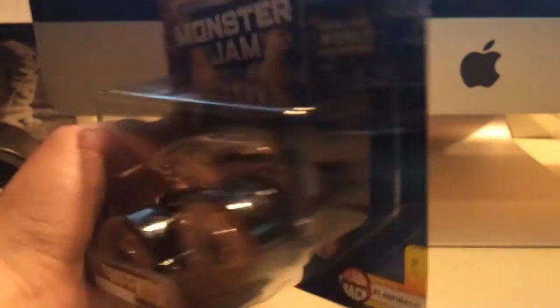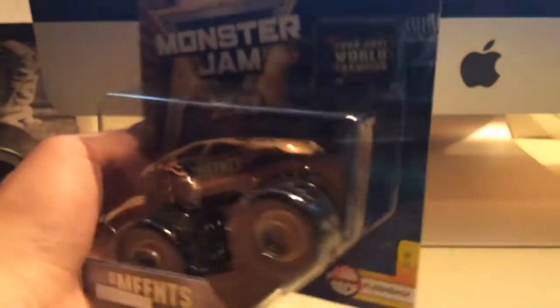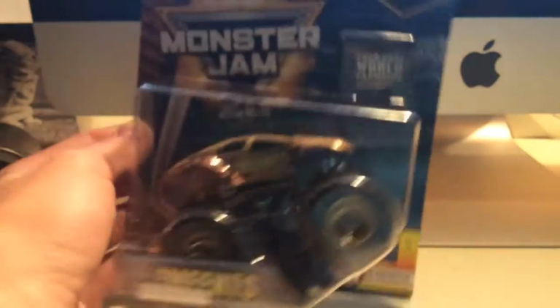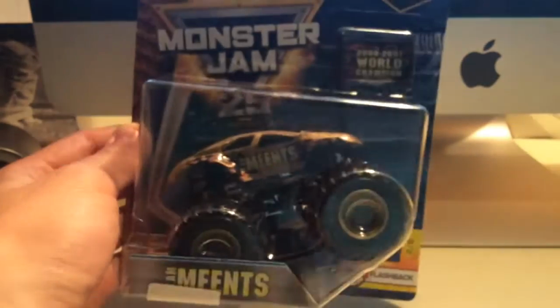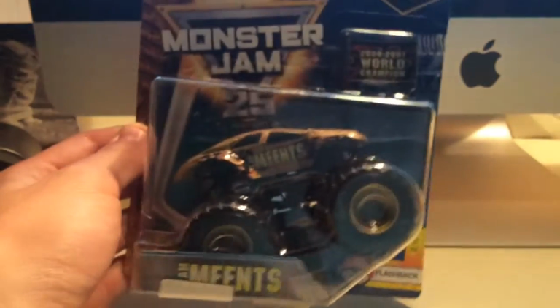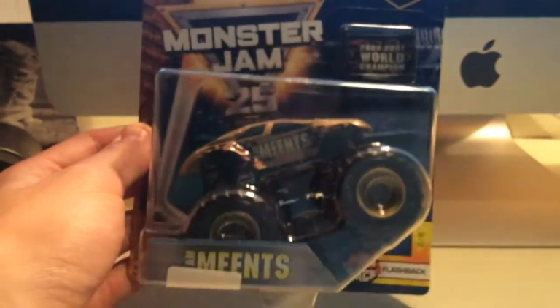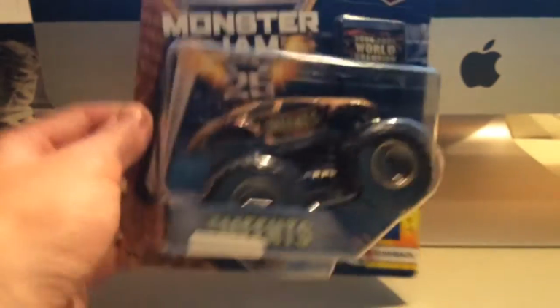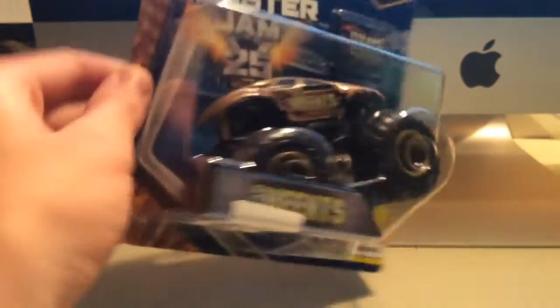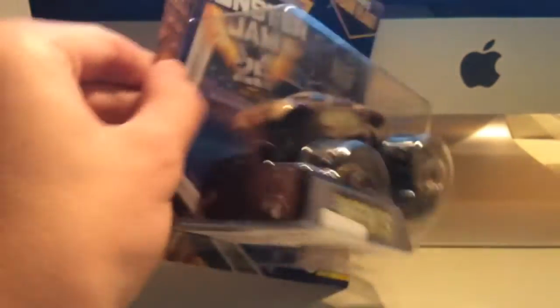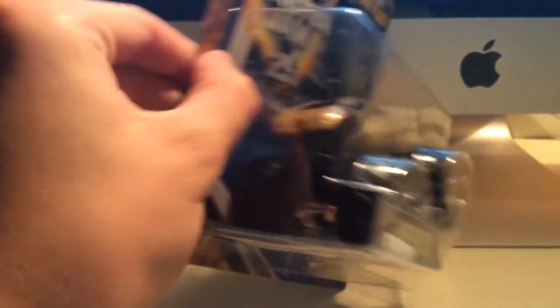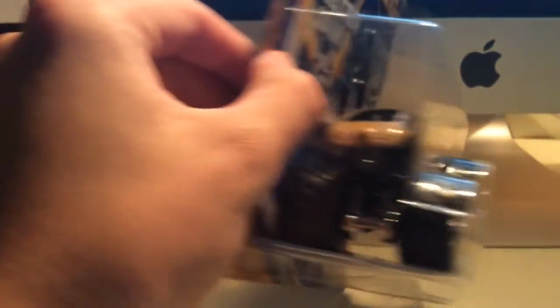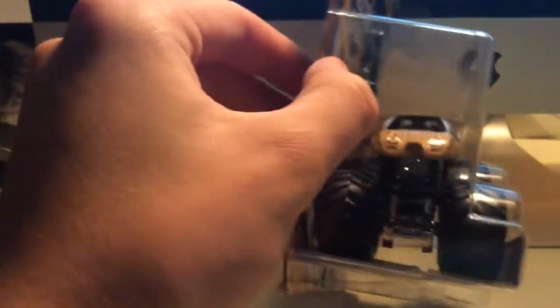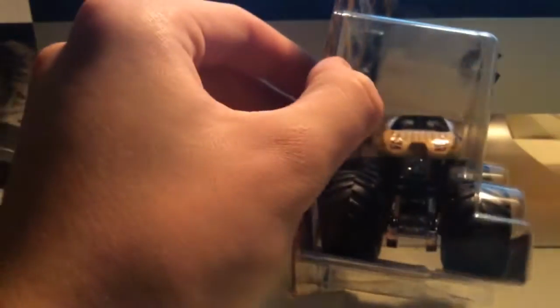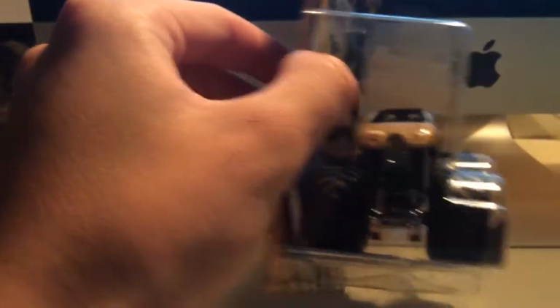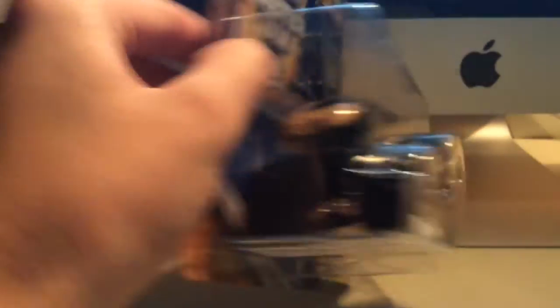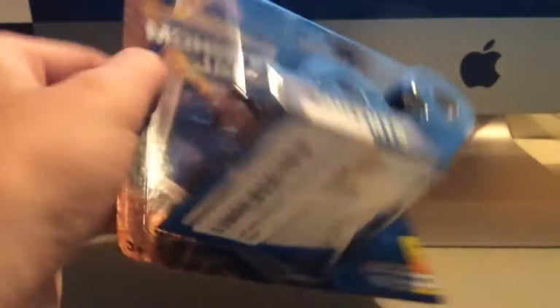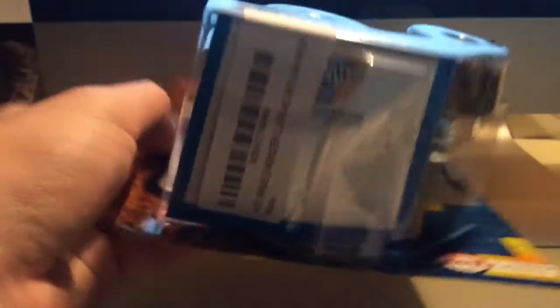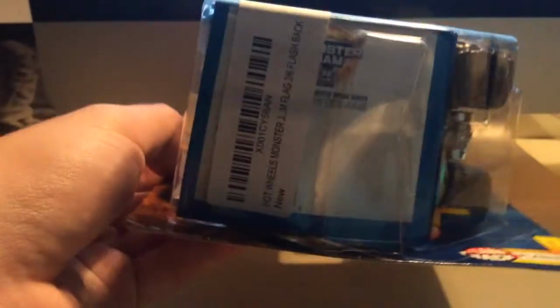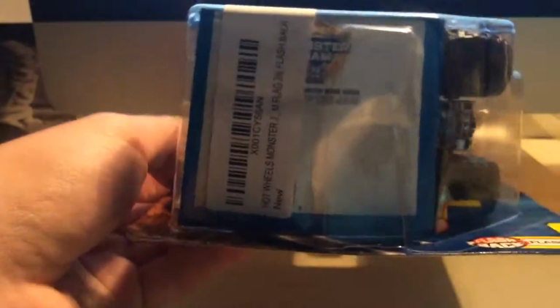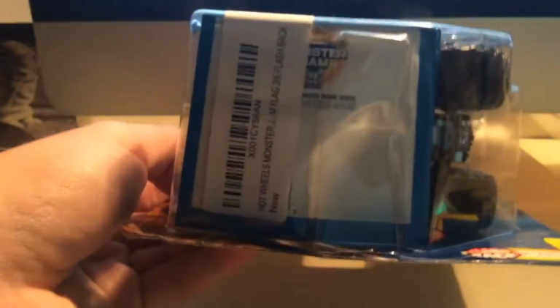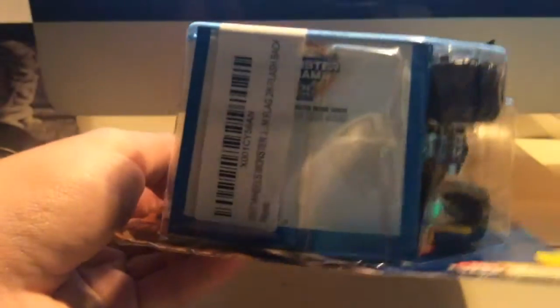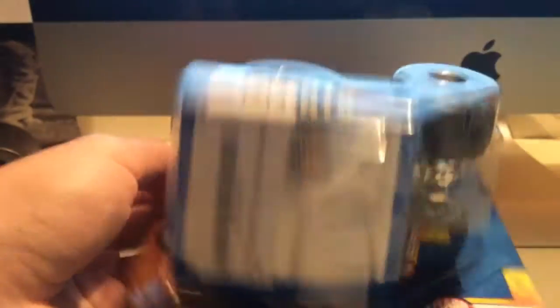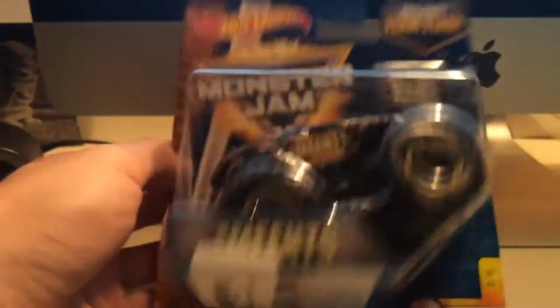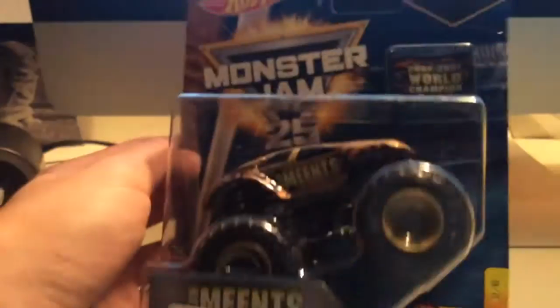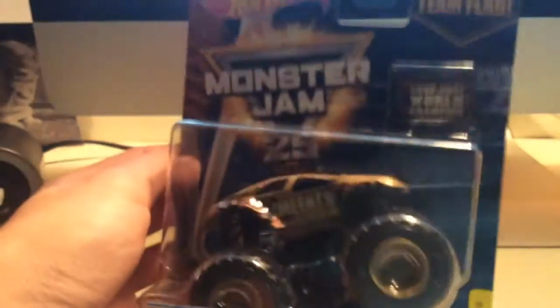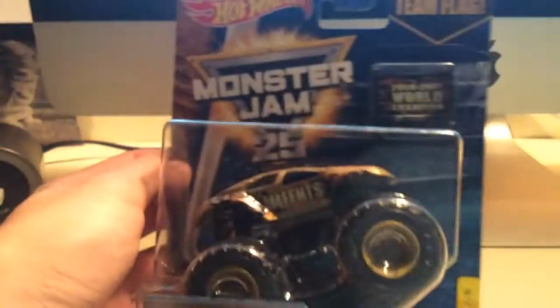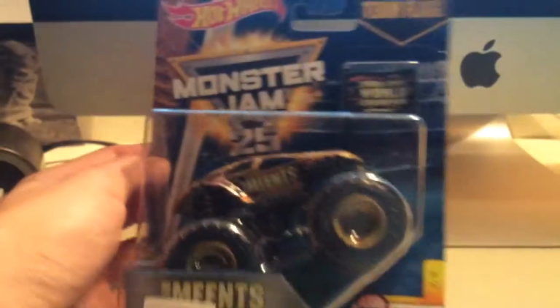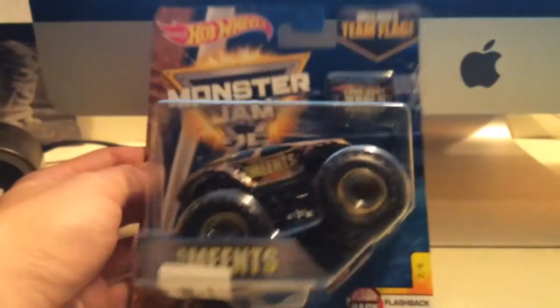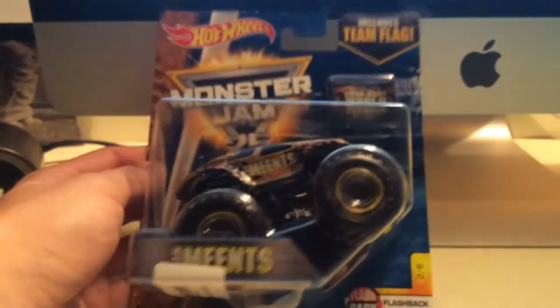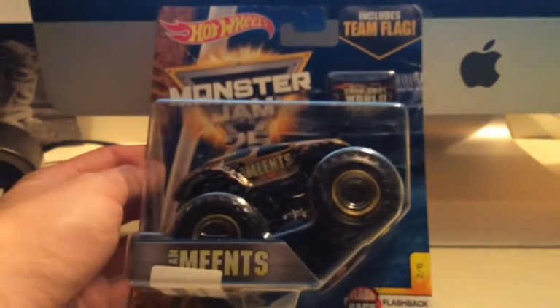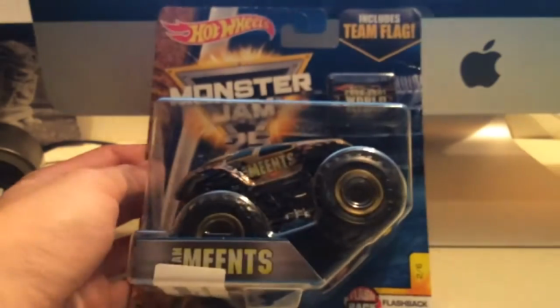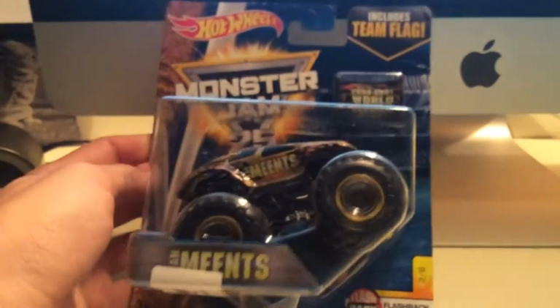It just looks nothing like Max-D. The old Maximum Destruction casting with a weird front end. That's about it, but I thought this was really cool.